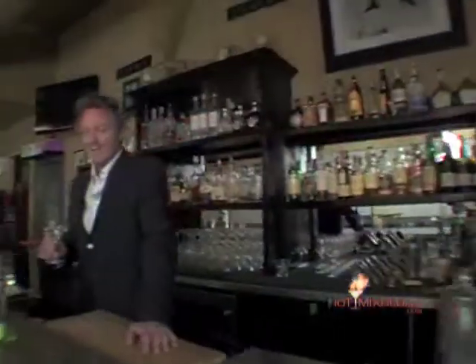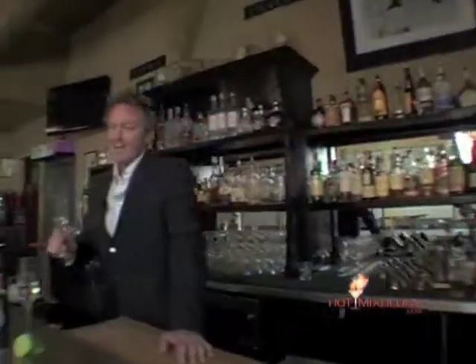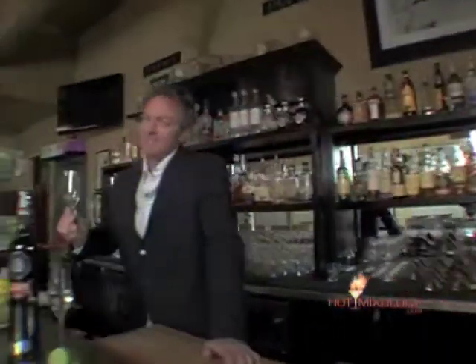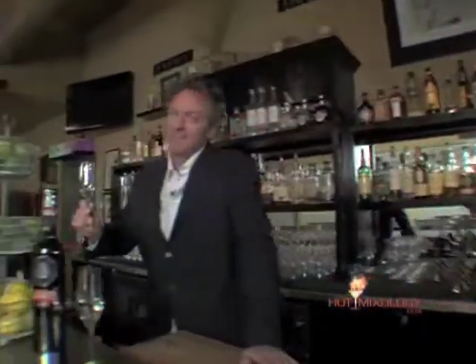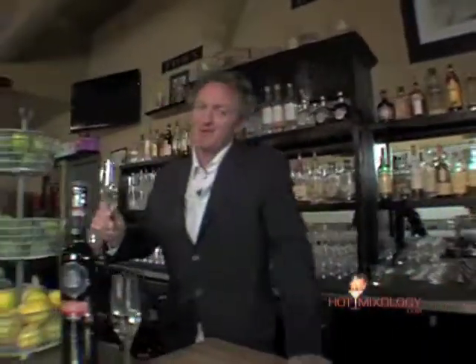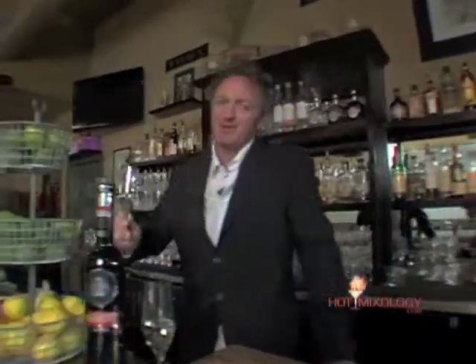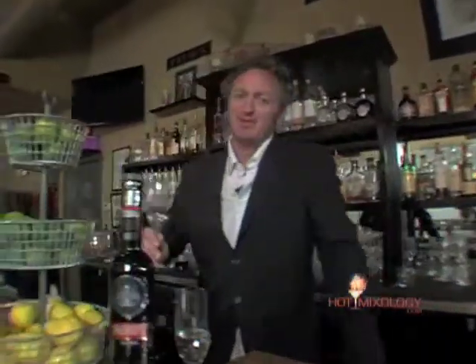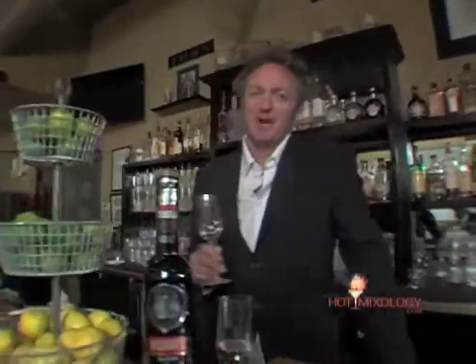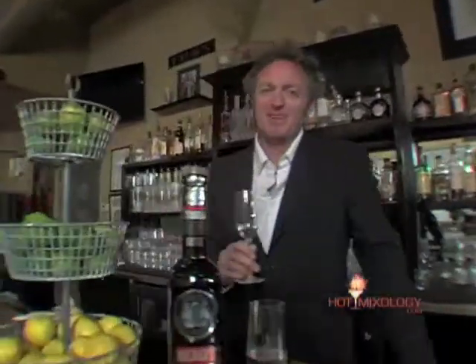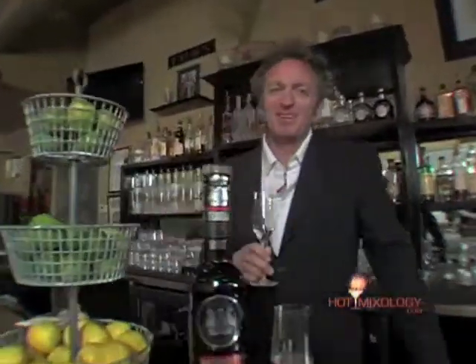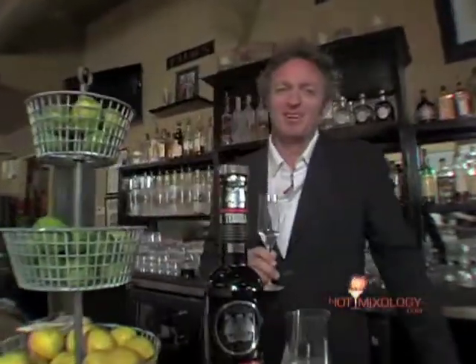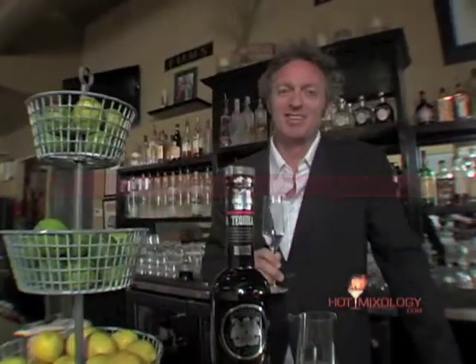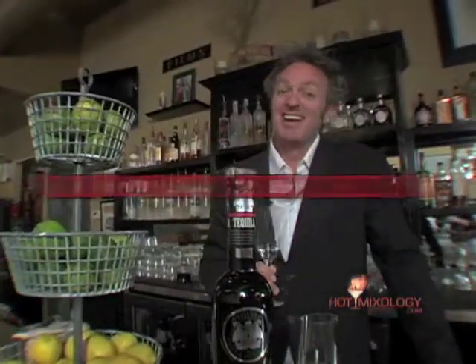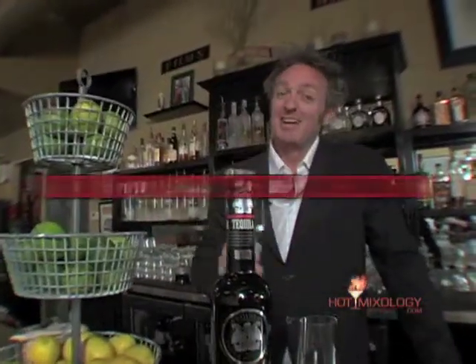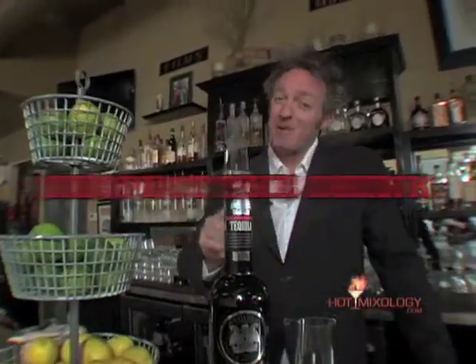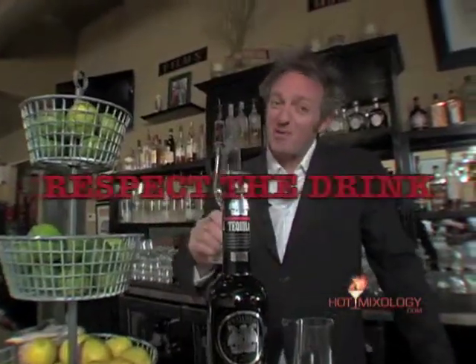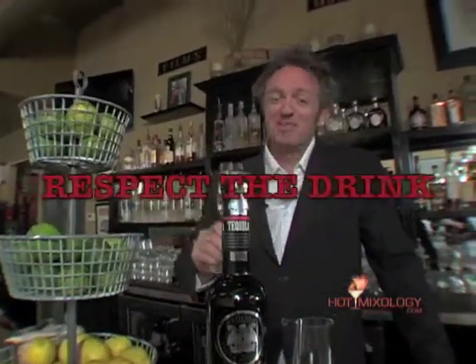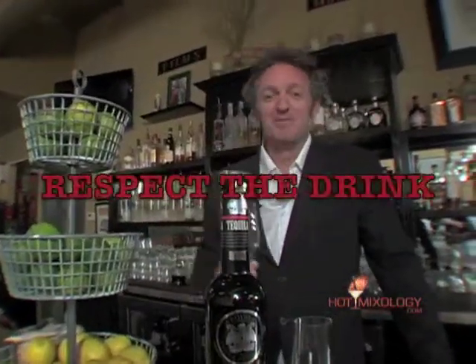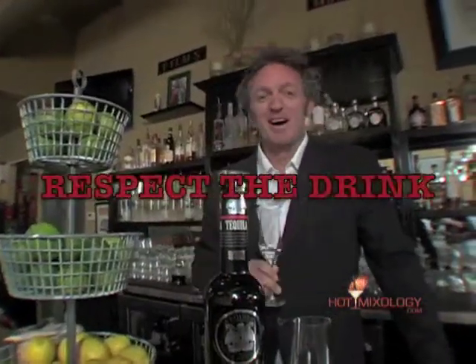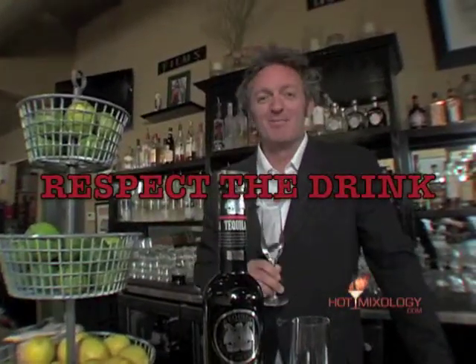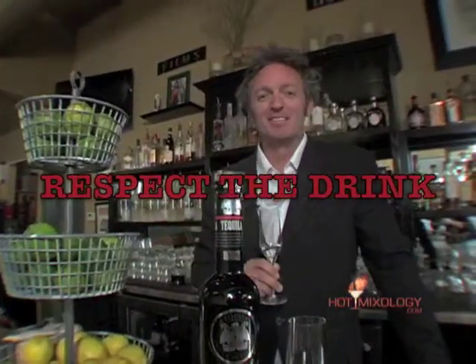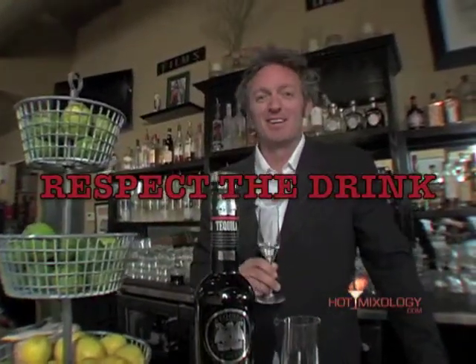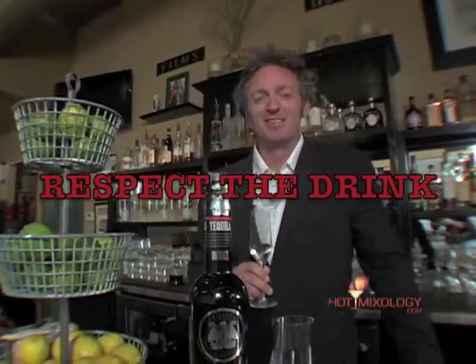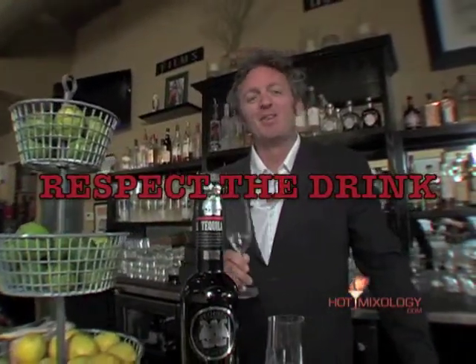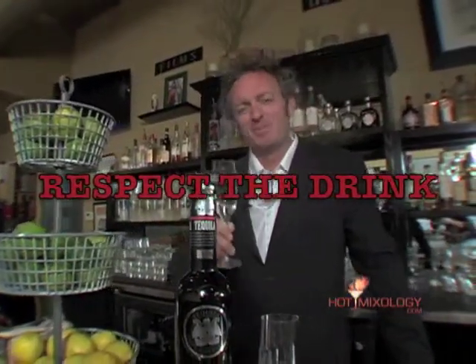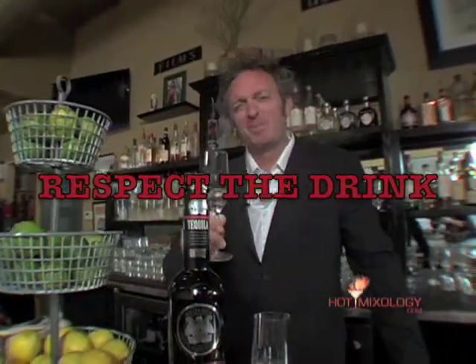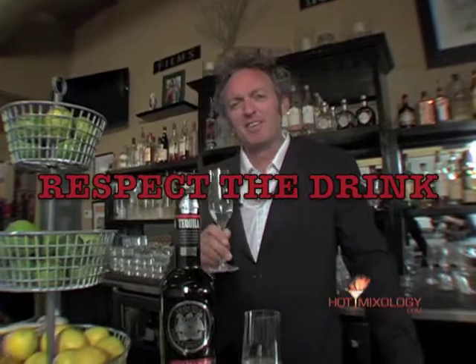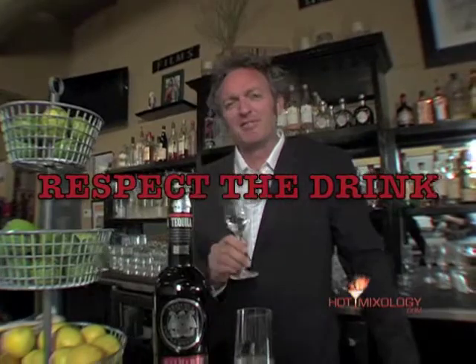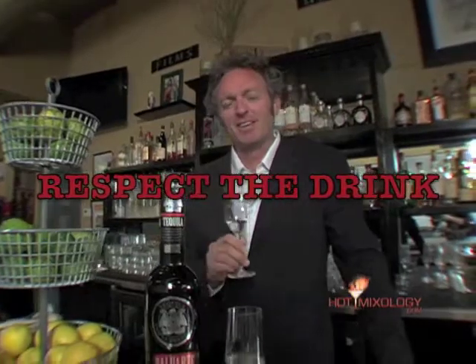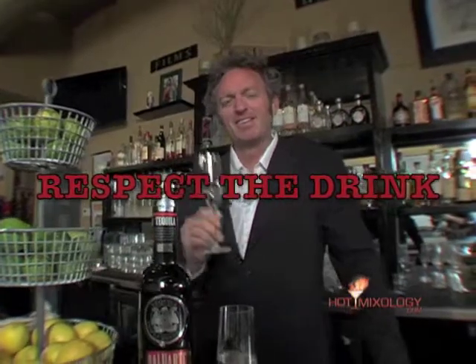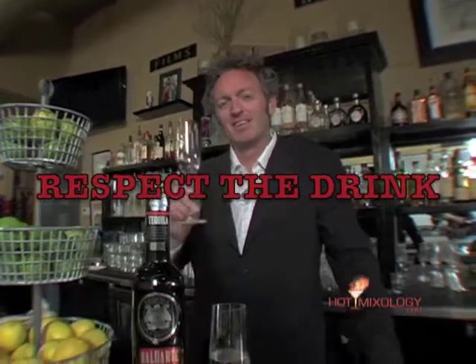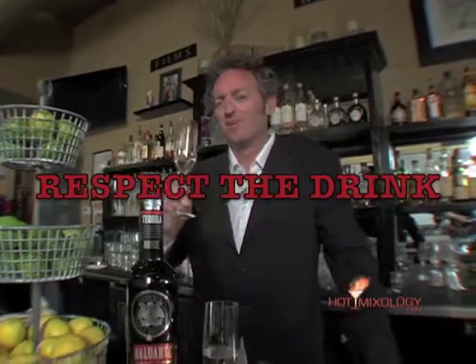I'm Dave, your host of Hot Mixology. As we always do on Hot Mixology, respect a drink. Salud.